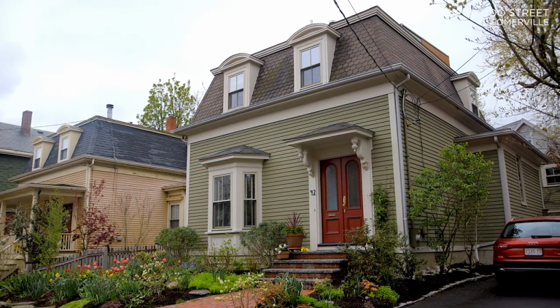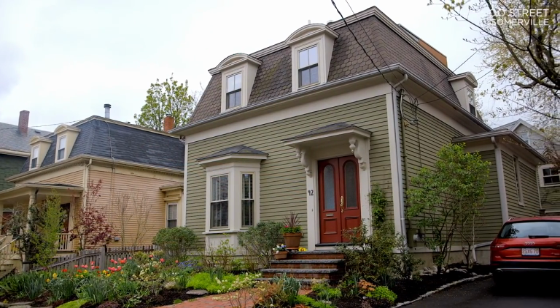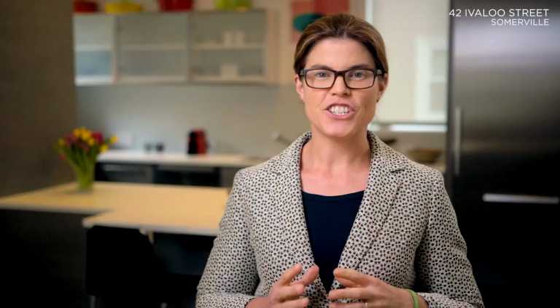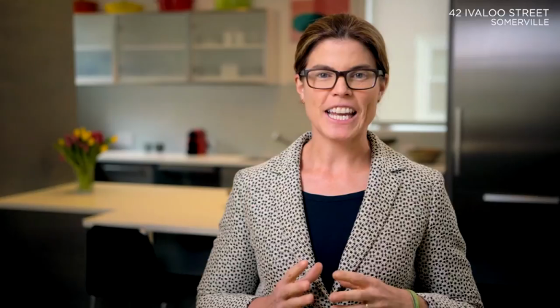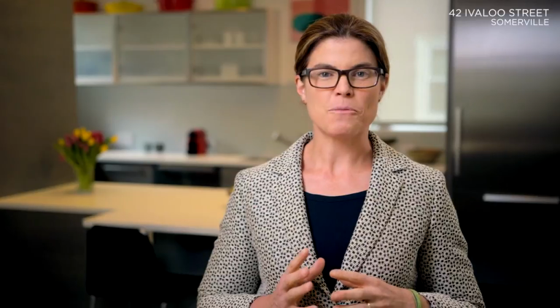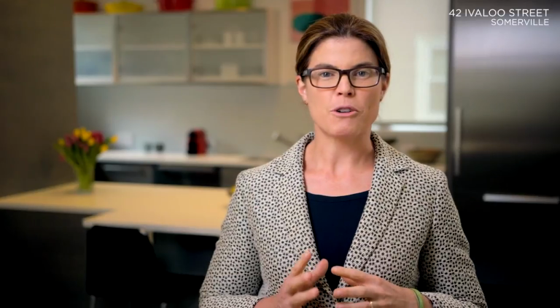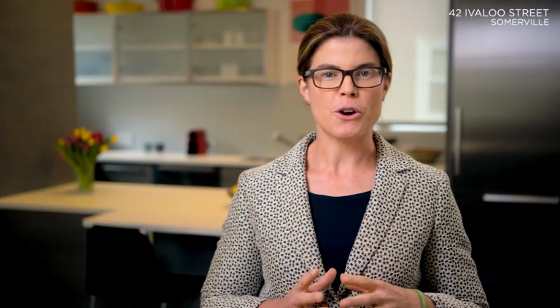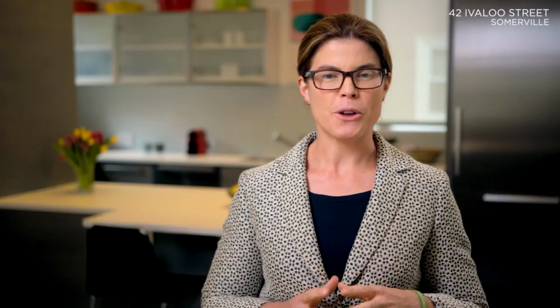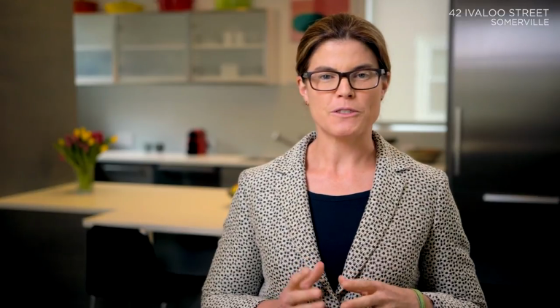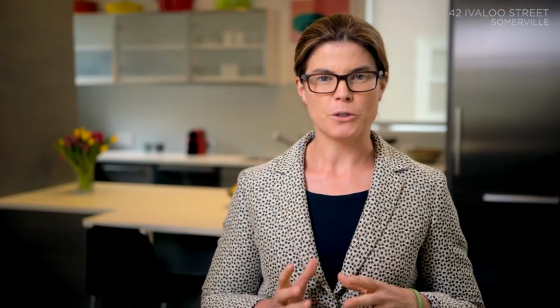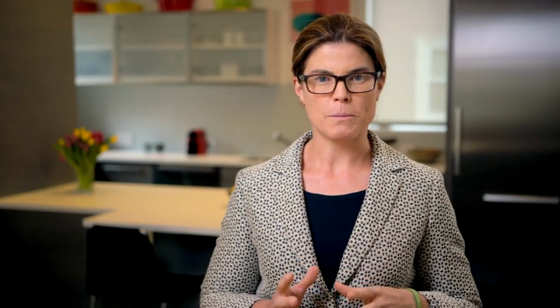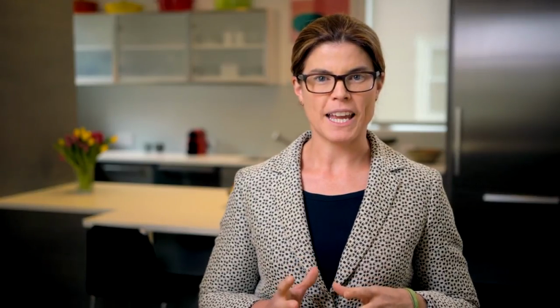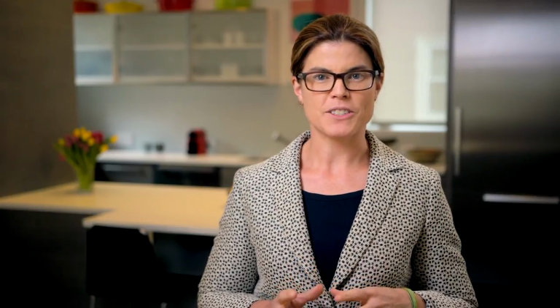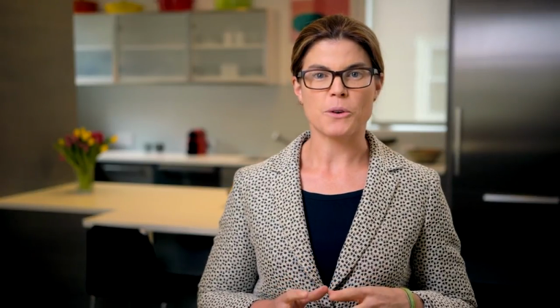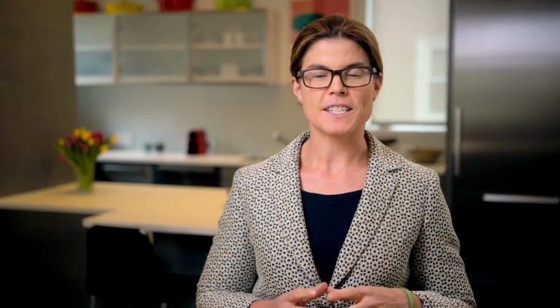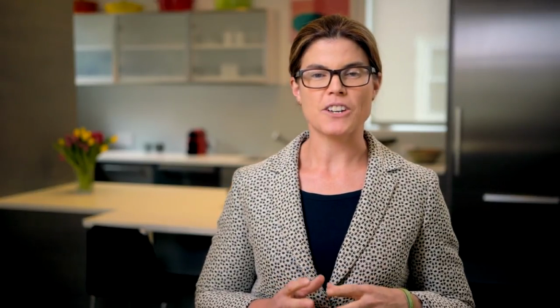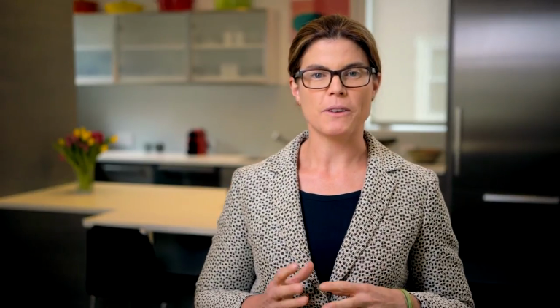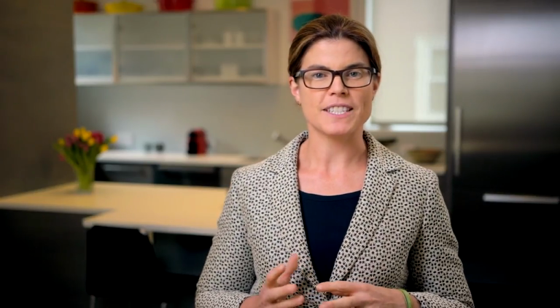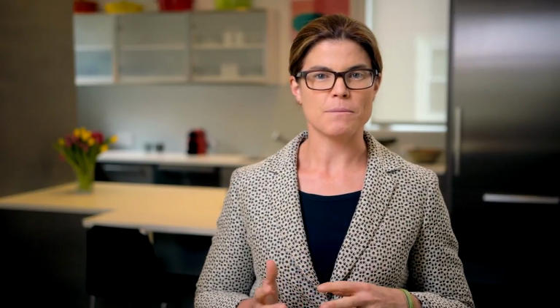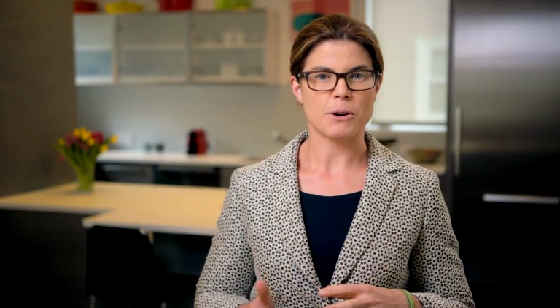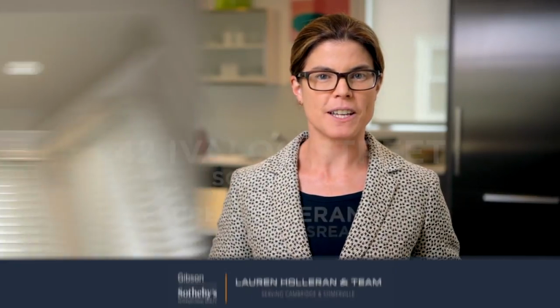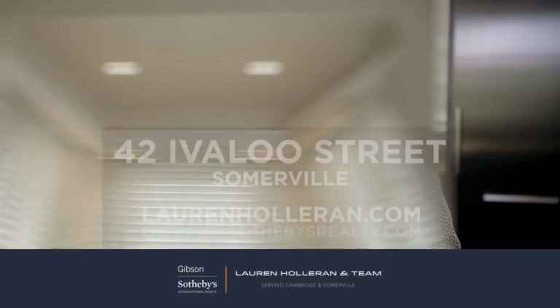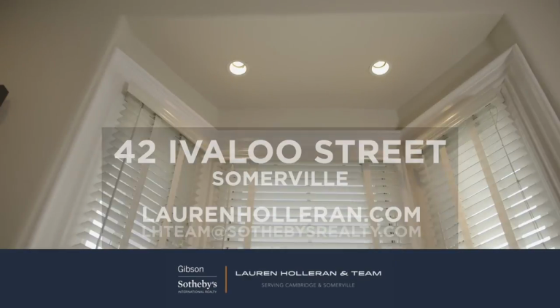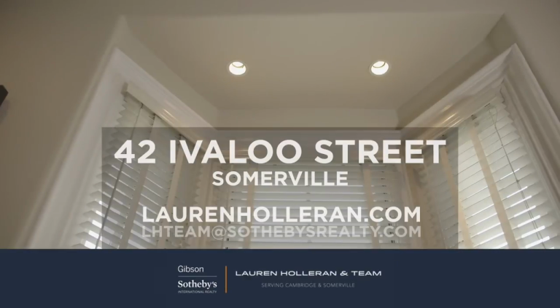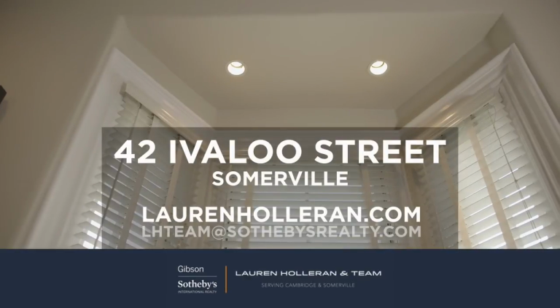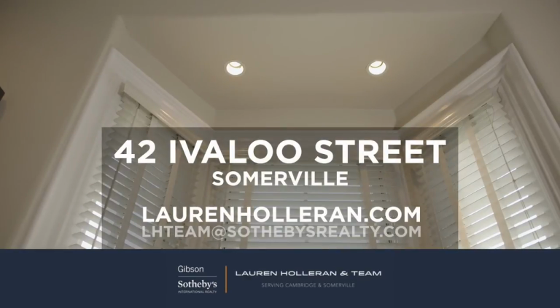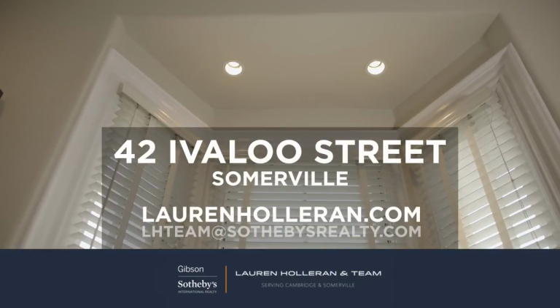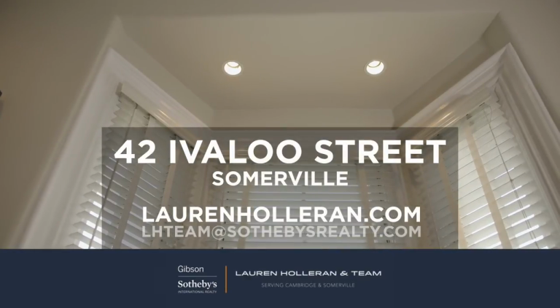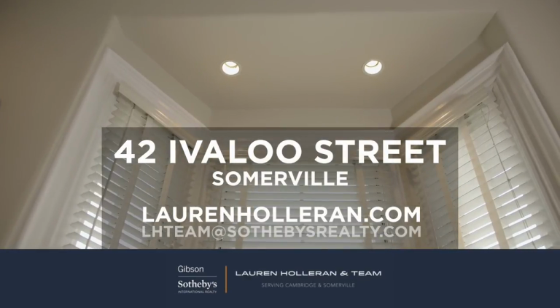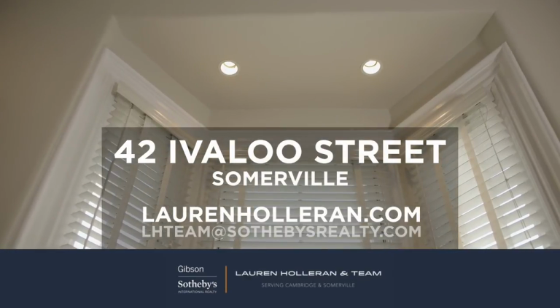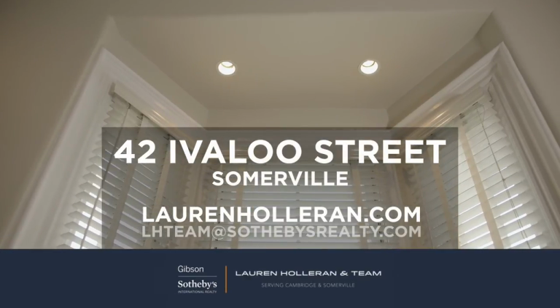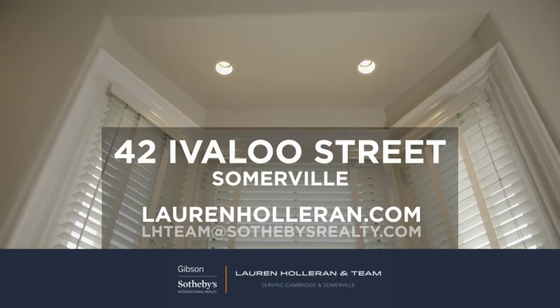To check out more photos, floor plans, or to schedule a visit in person, please go to laurenholleran.com.